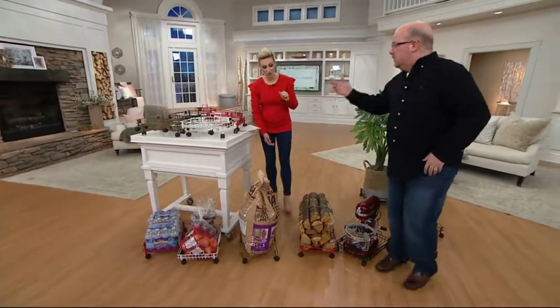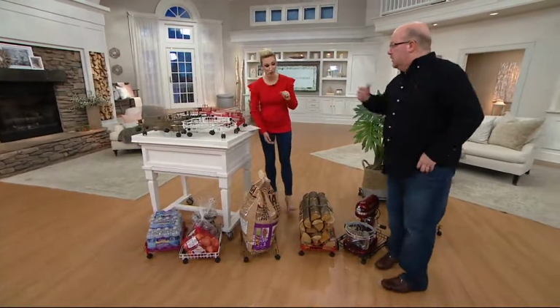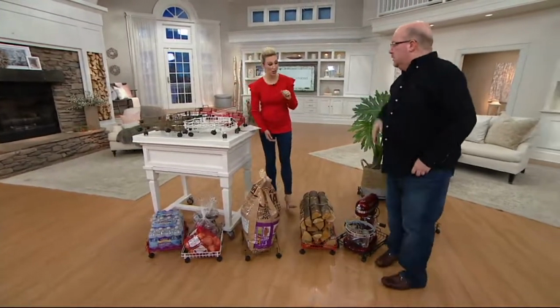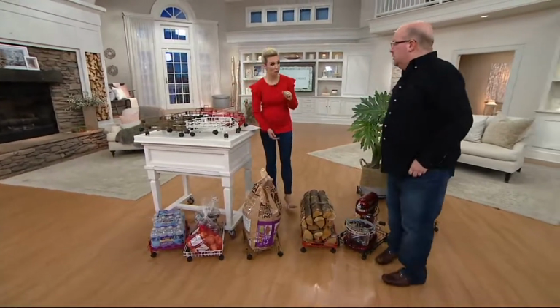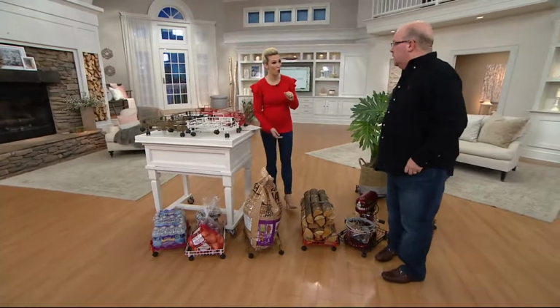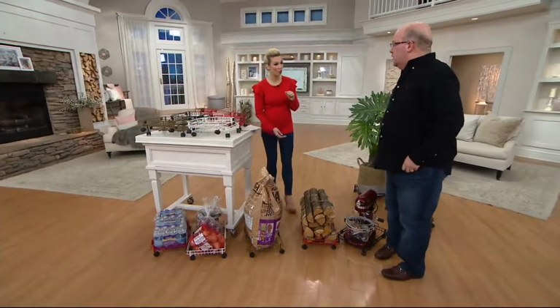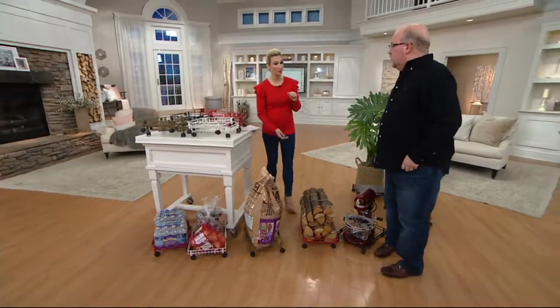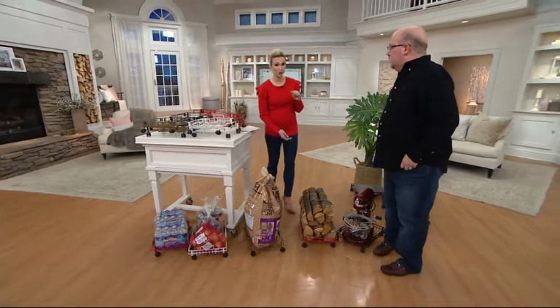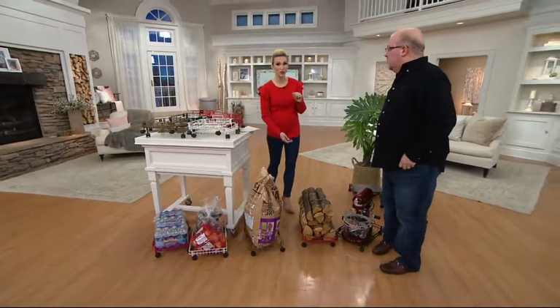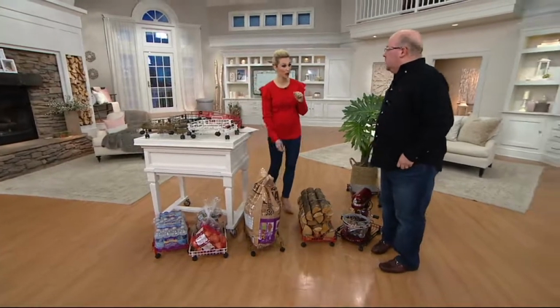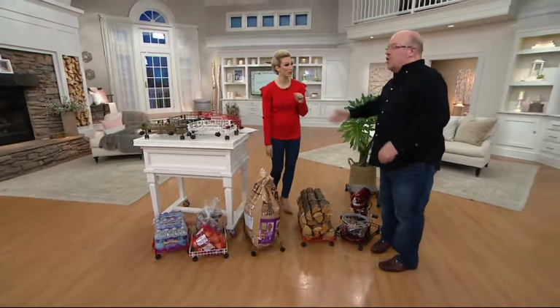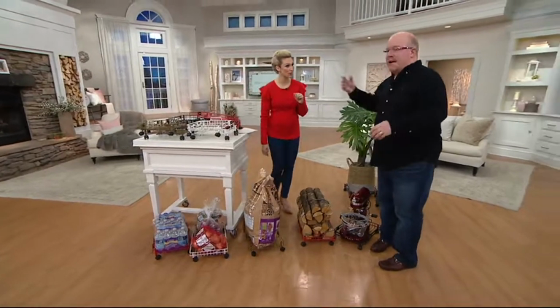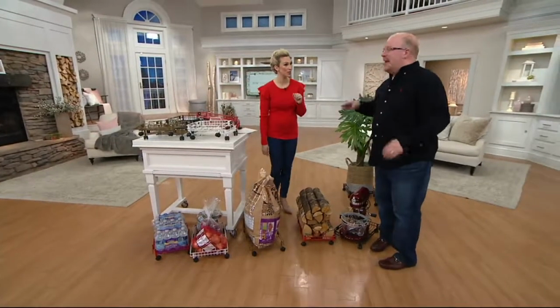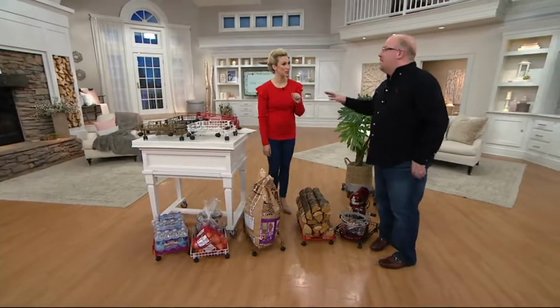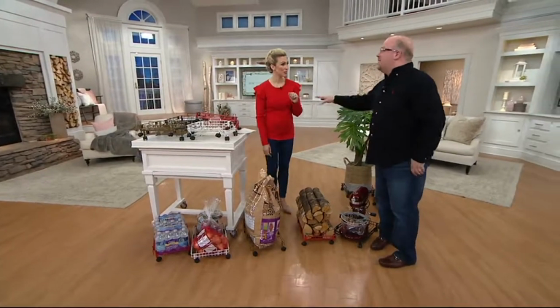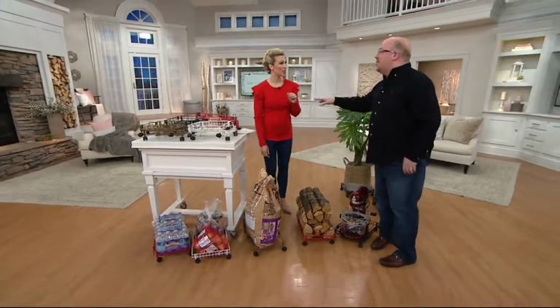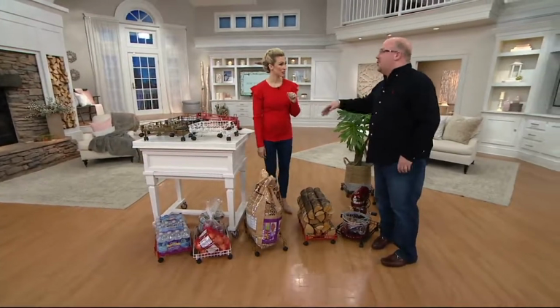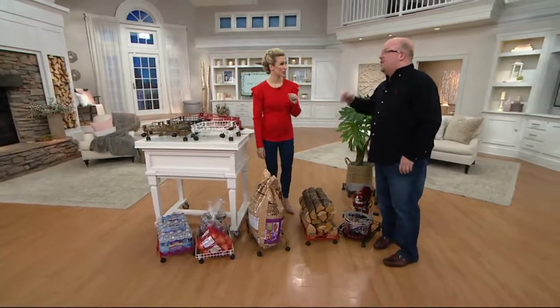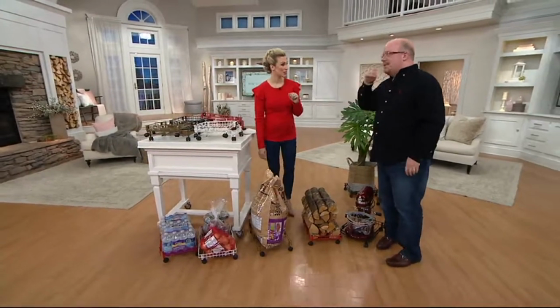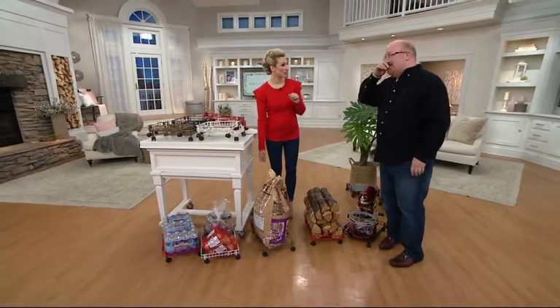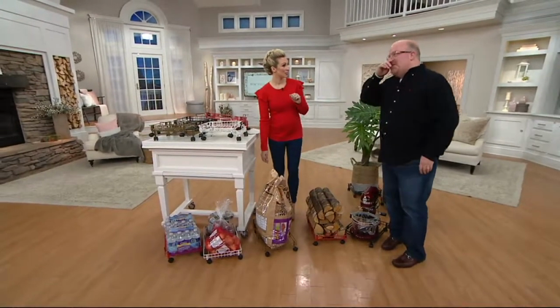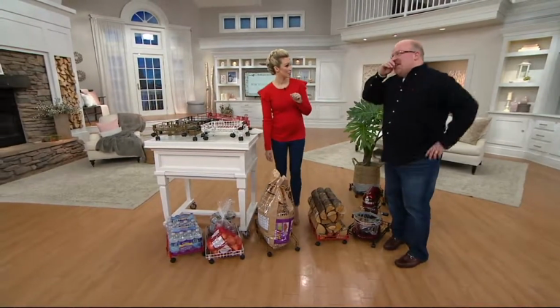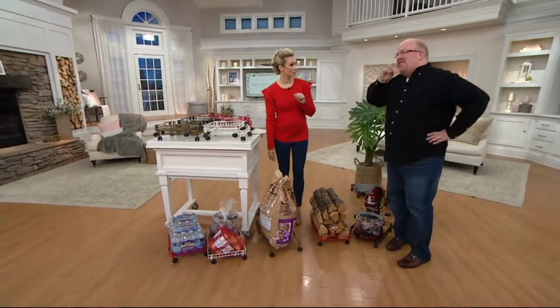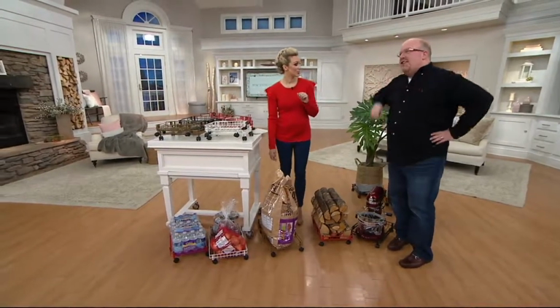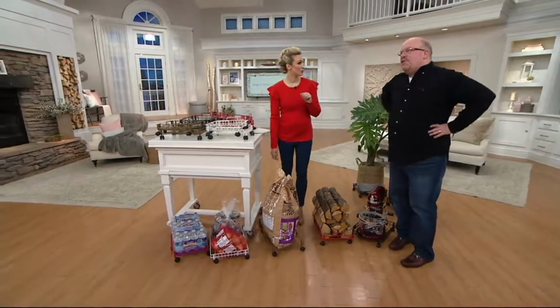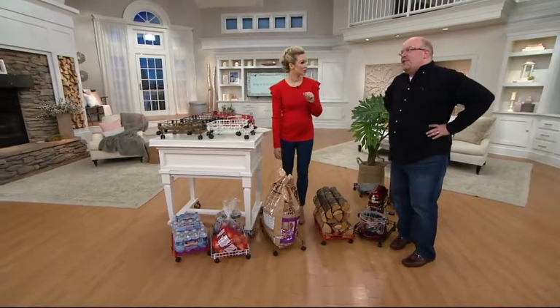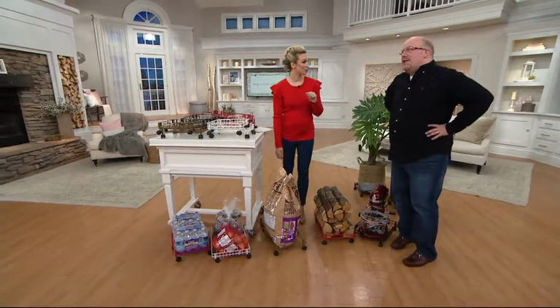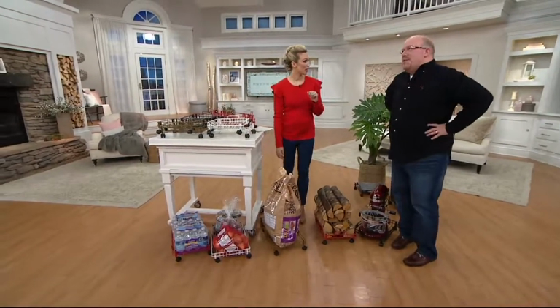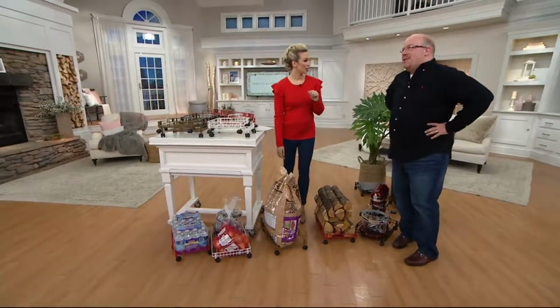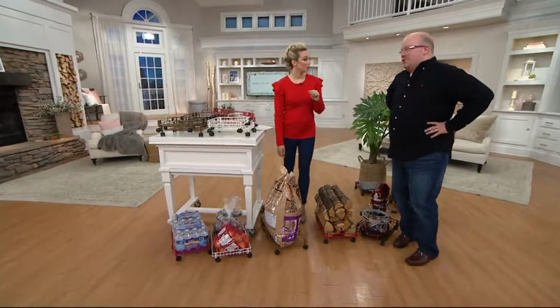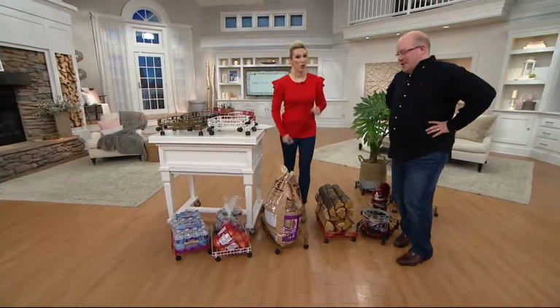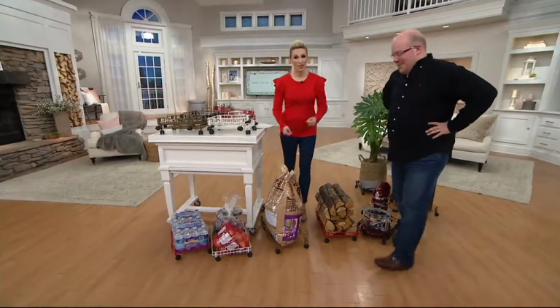Each shelf holds up to 30 pounds. I was thinking 30, but I didn't want to say the wrong number without having it written down.